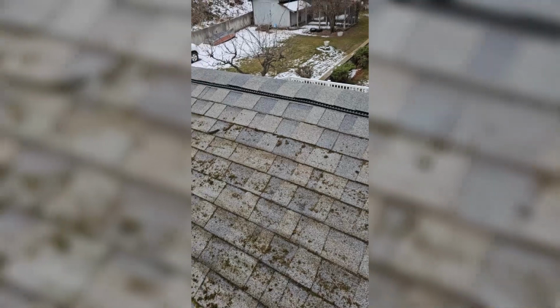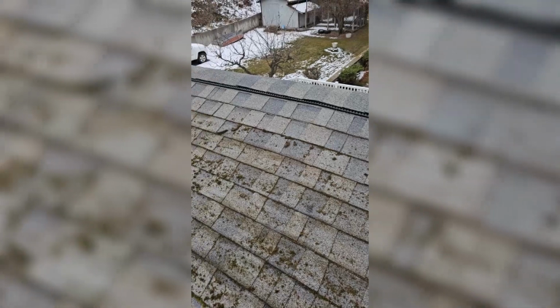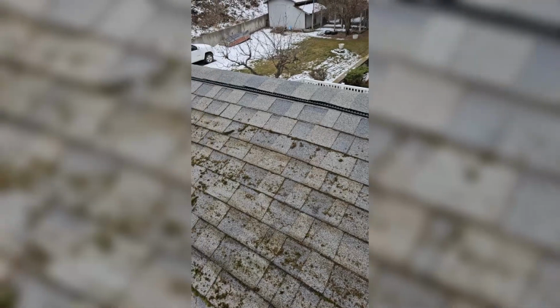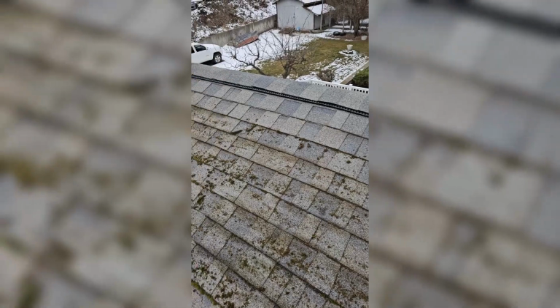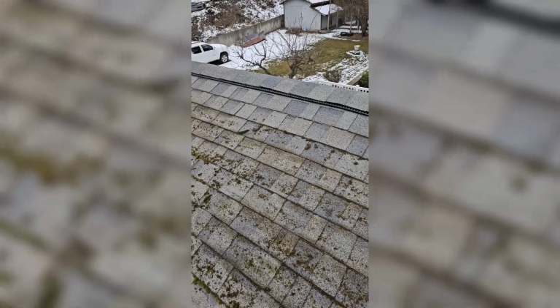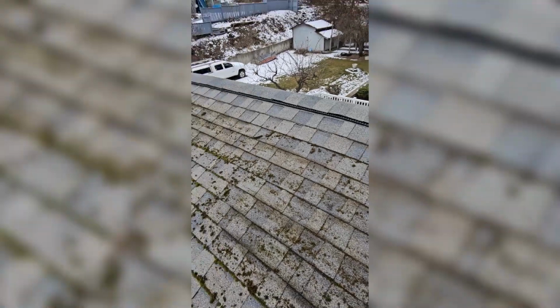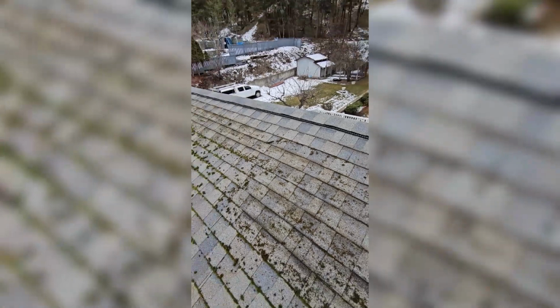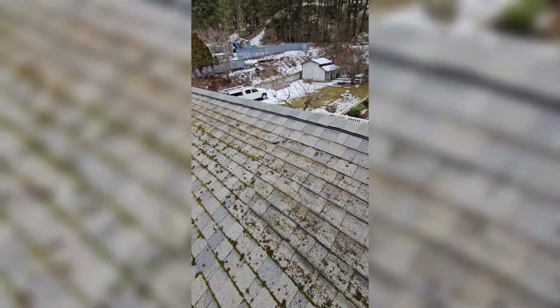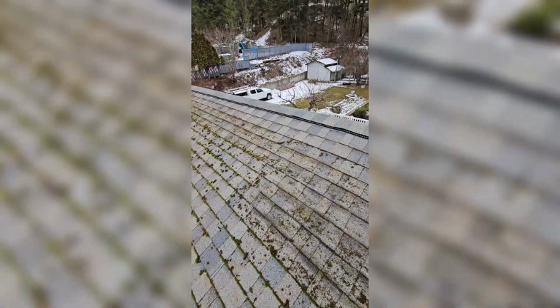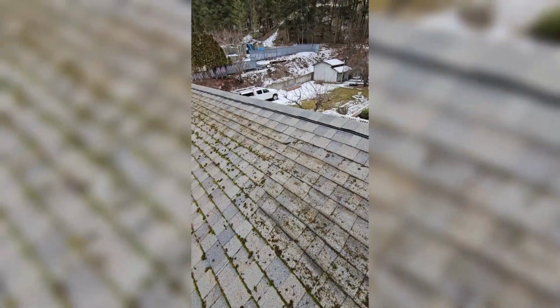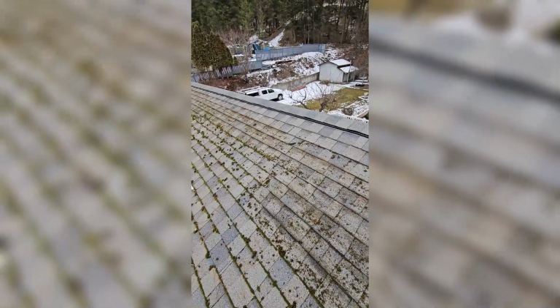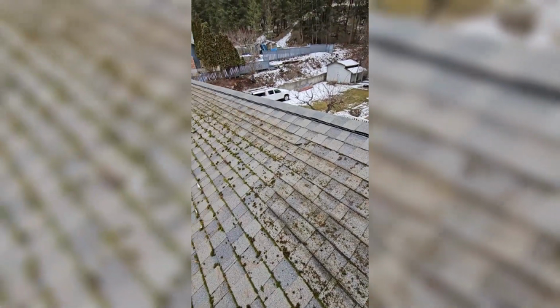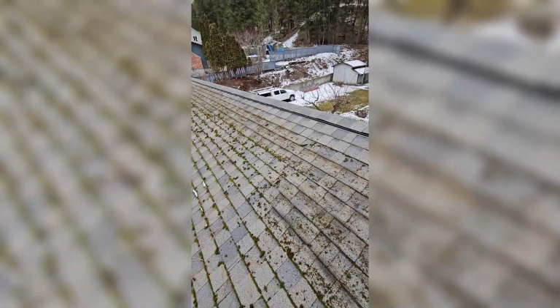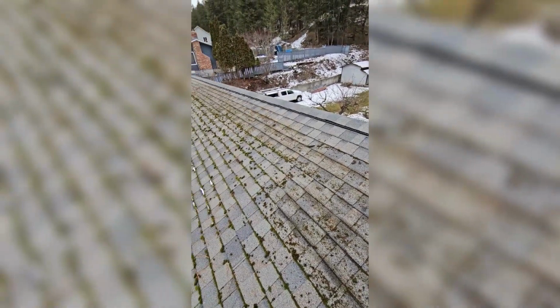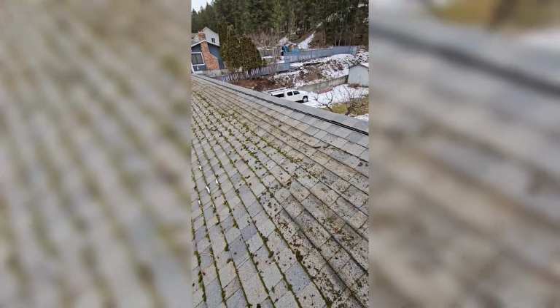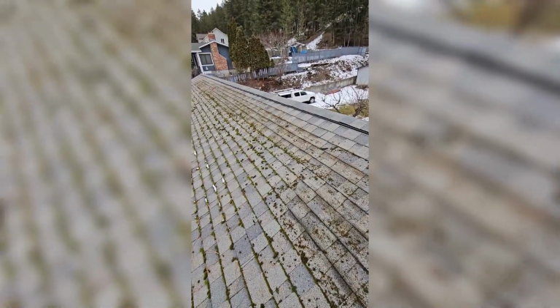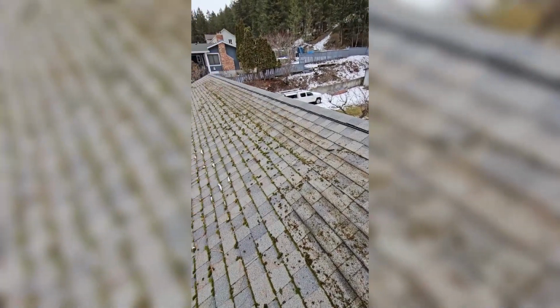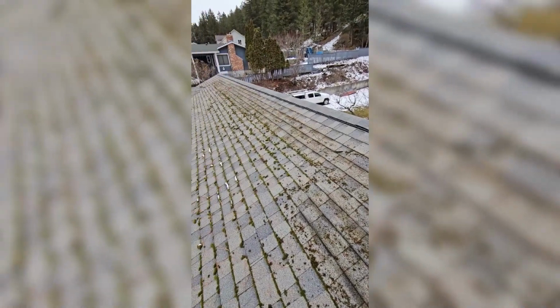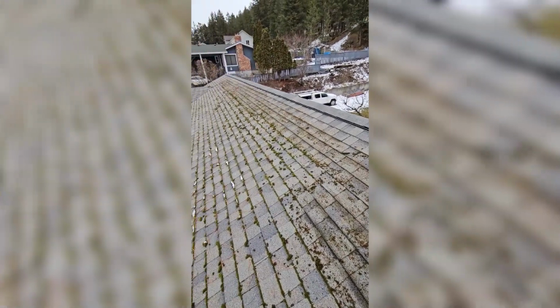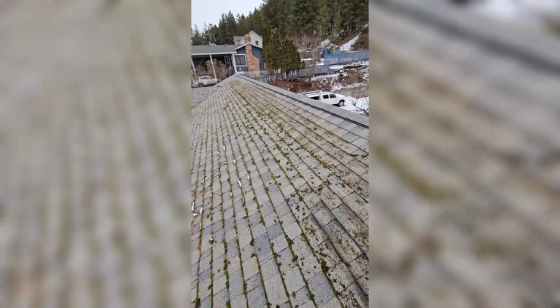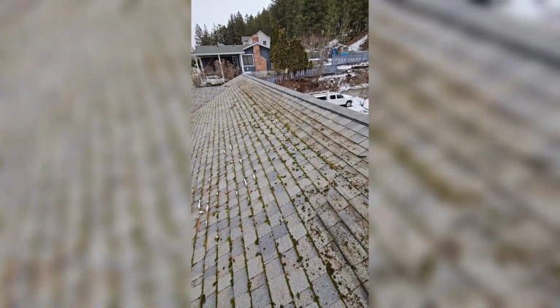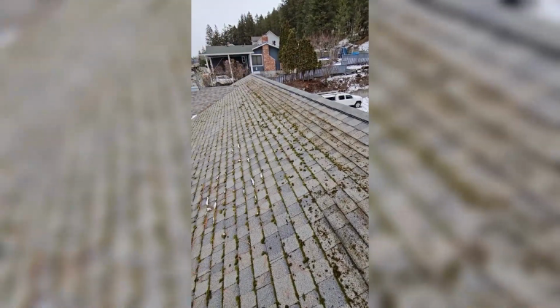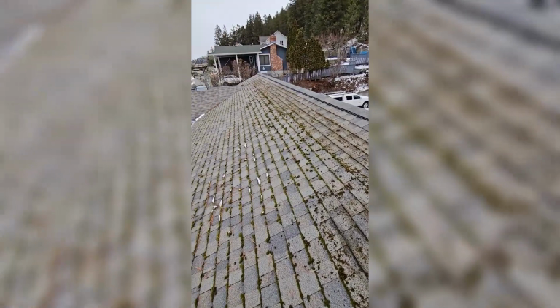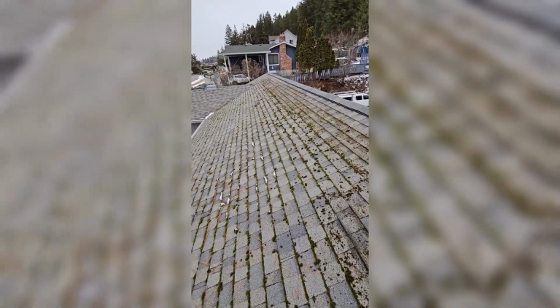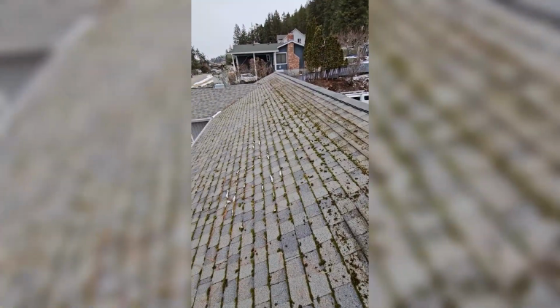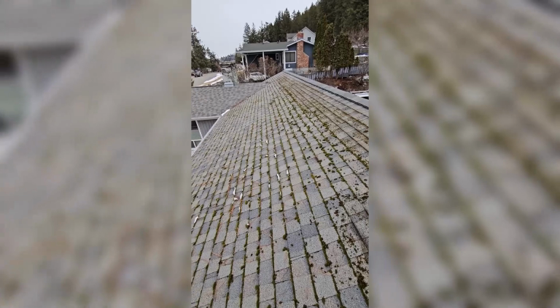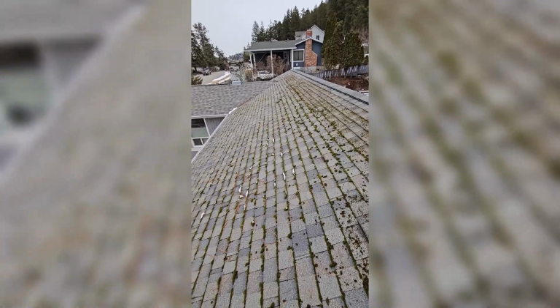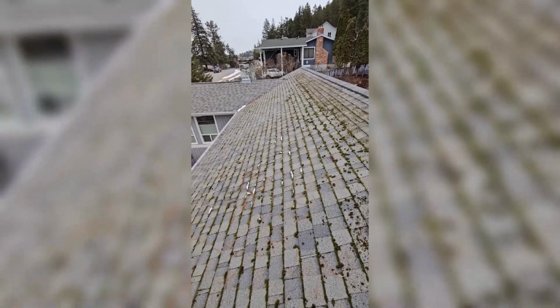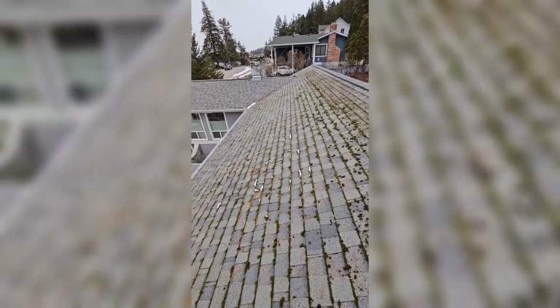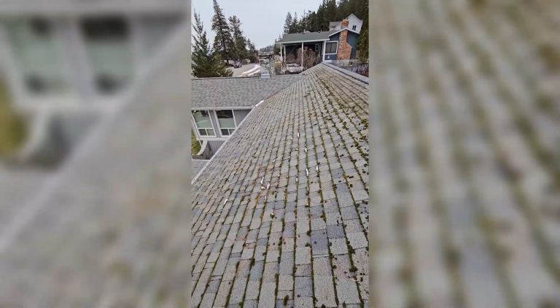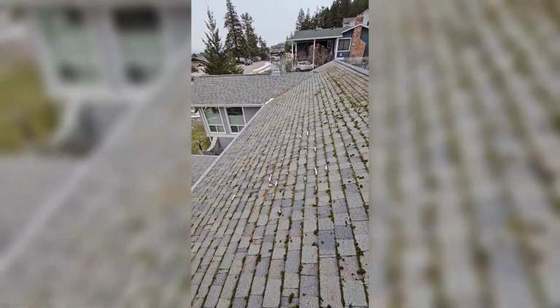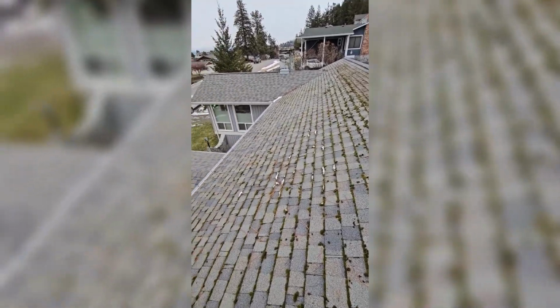Here's our before video — a large amount of moss on the side of the roof. Now let's get into the cleaning.